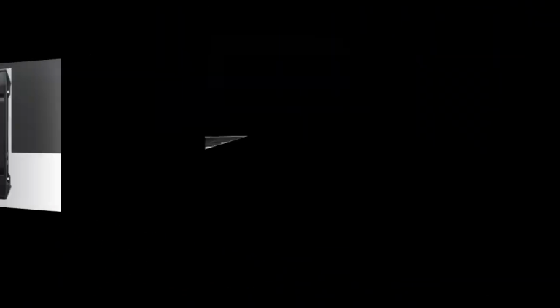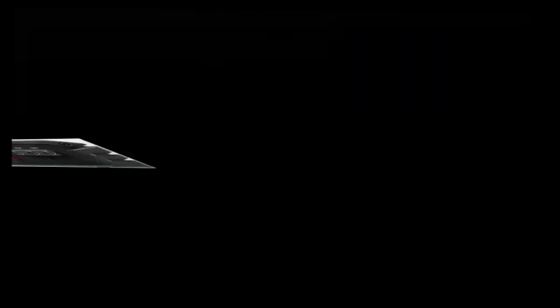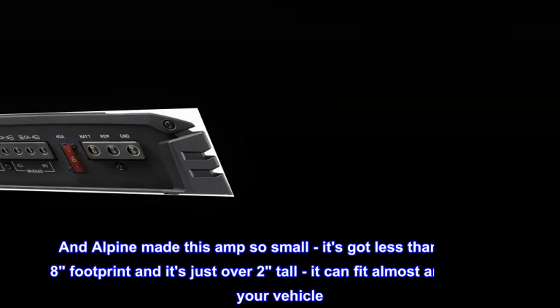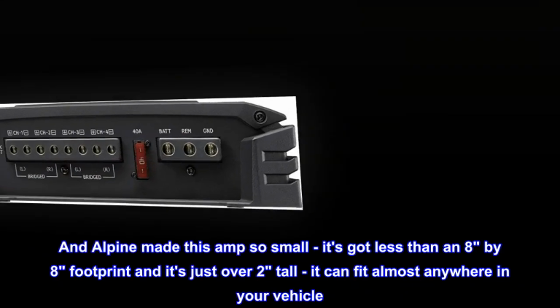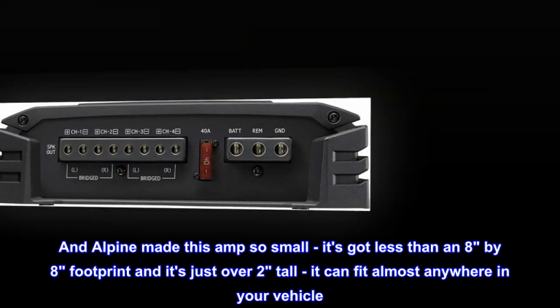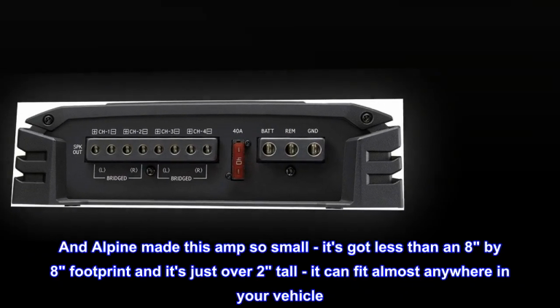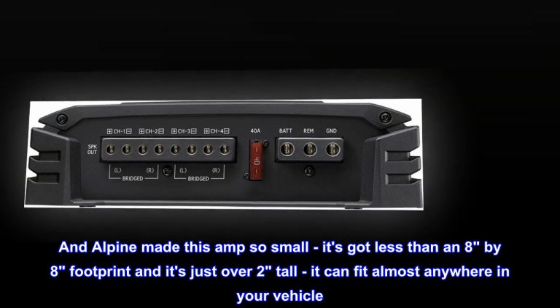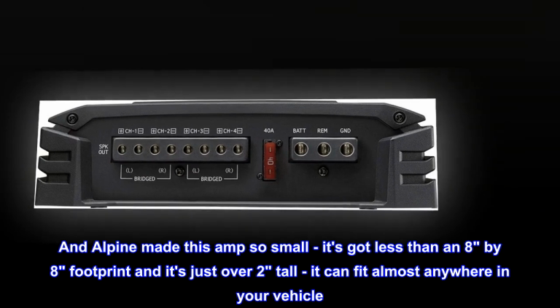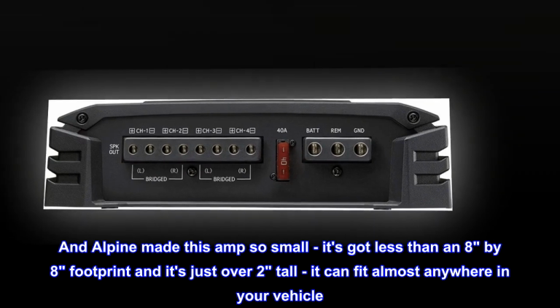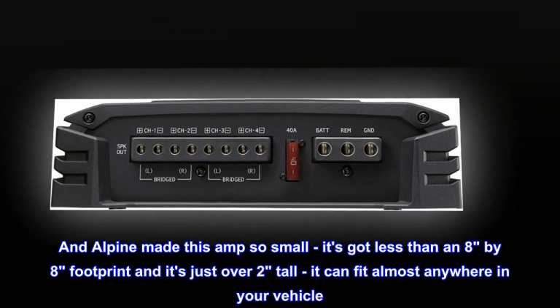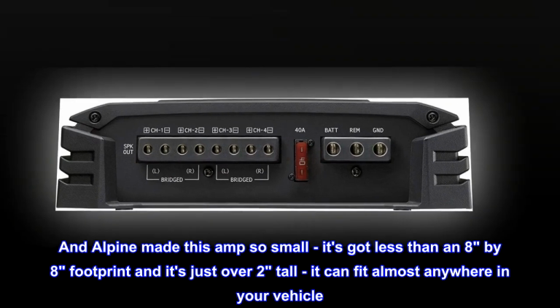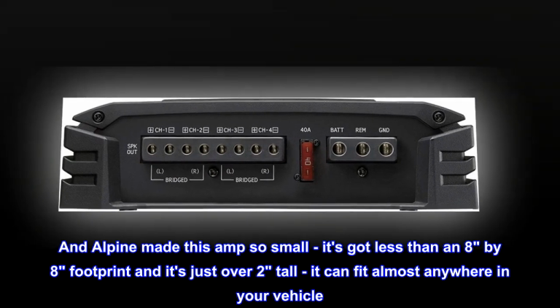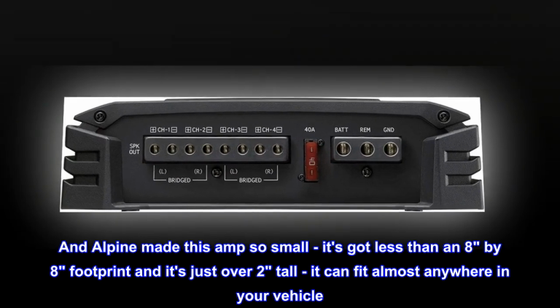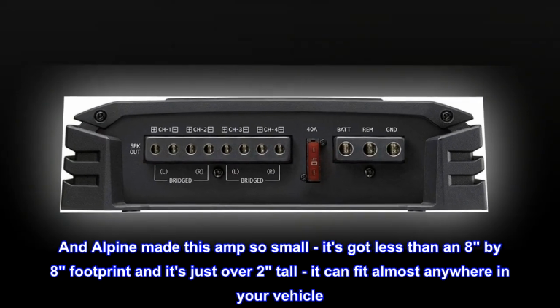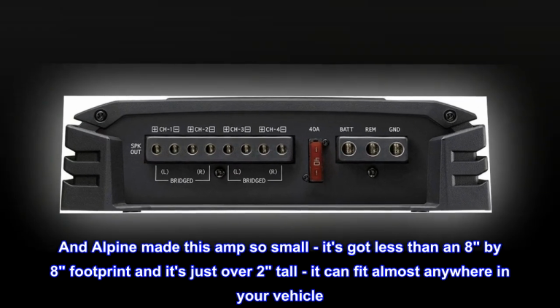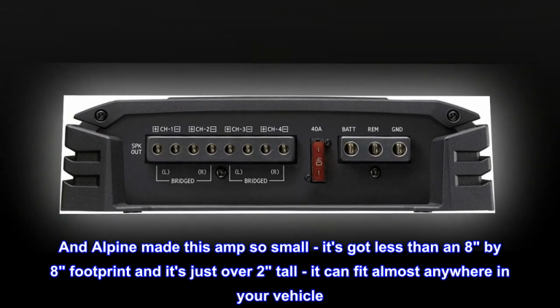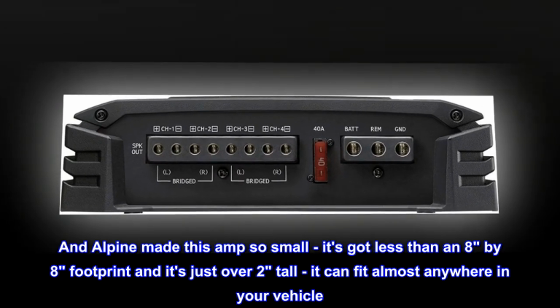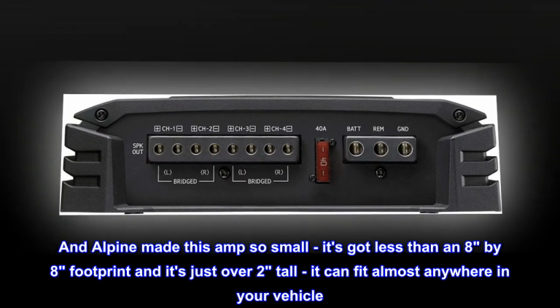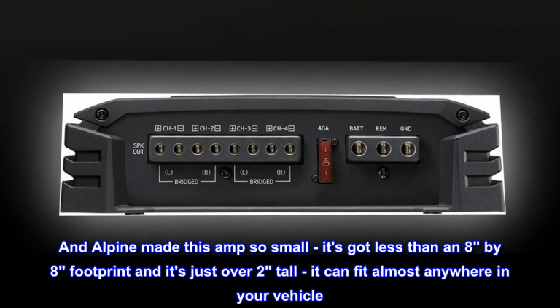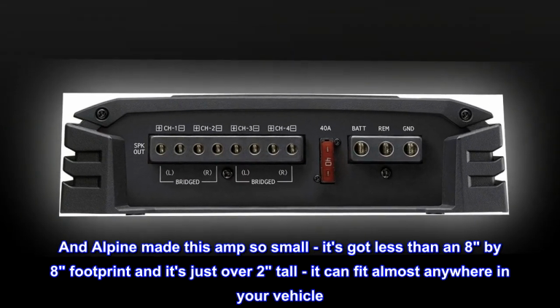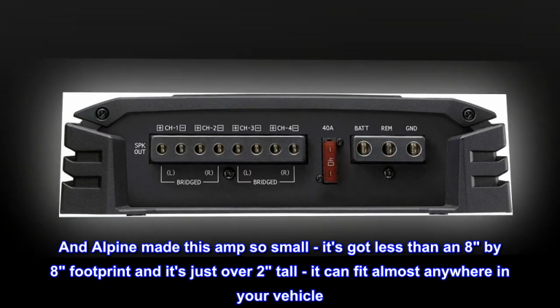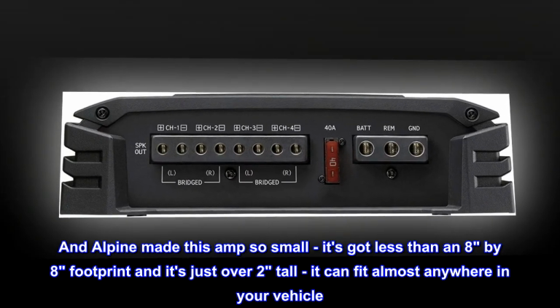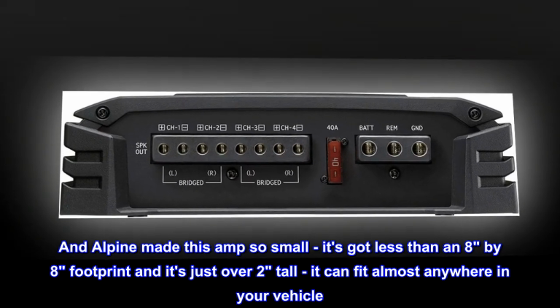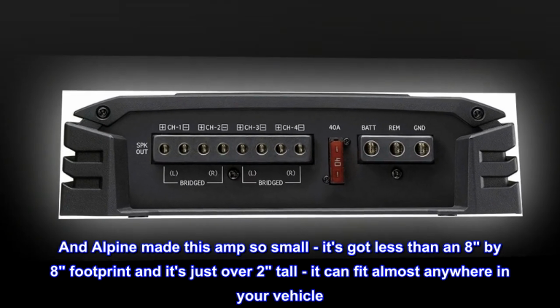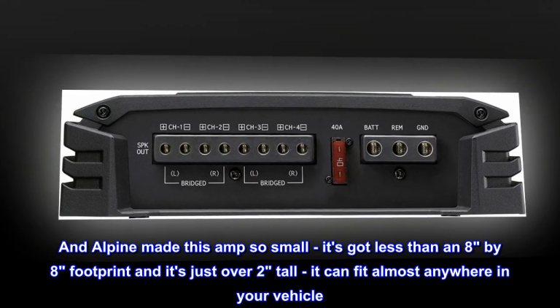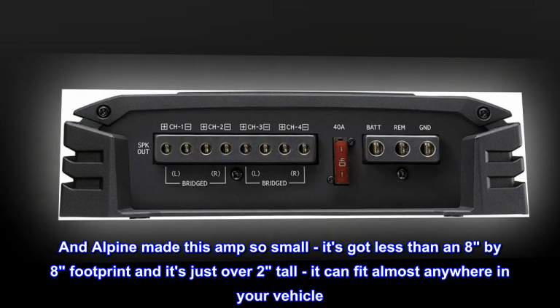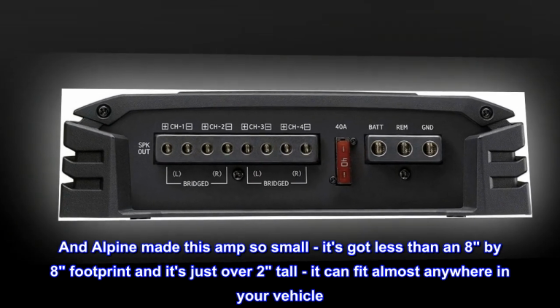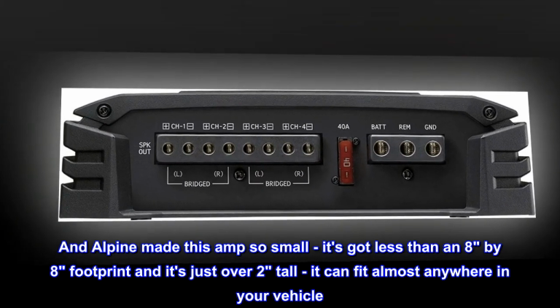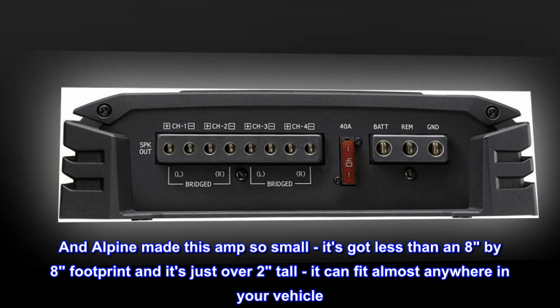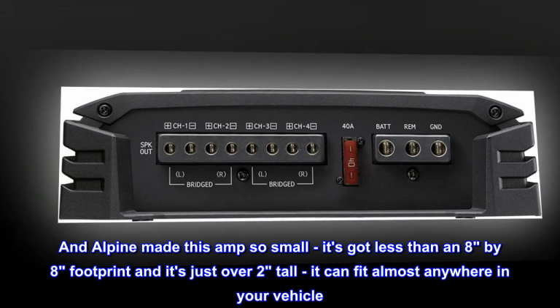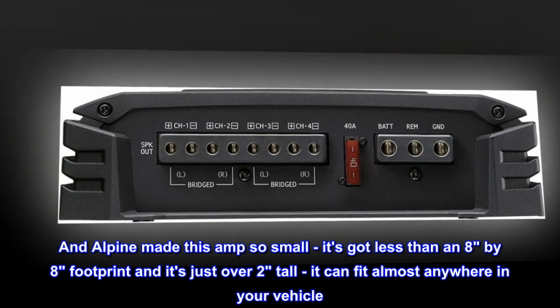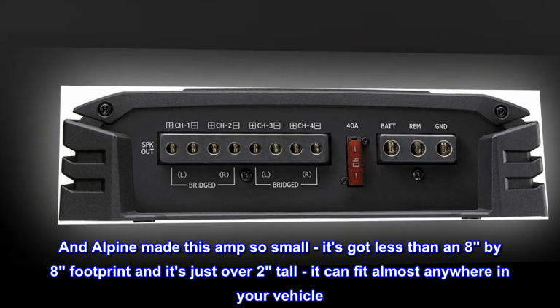Alpine made this amp so small — it's got less than an 8x8 footprint and it's just over two inches tall — it can fit almost anywhere in your vehicle.